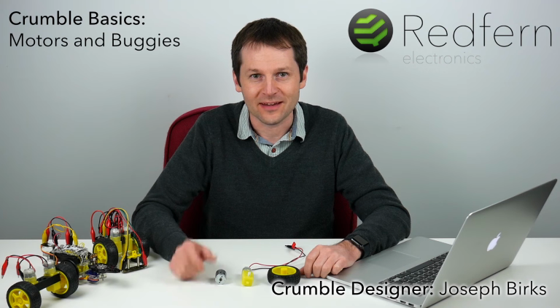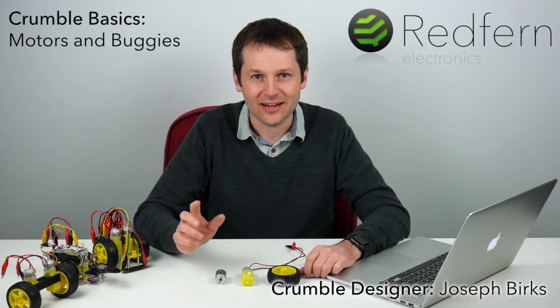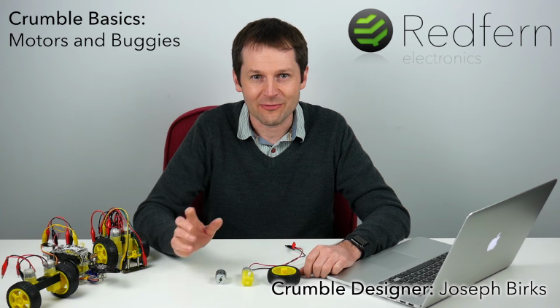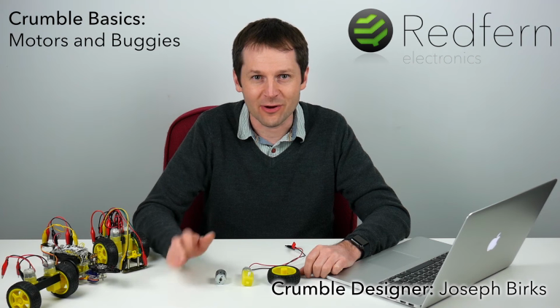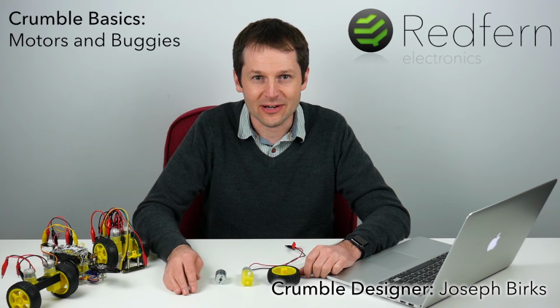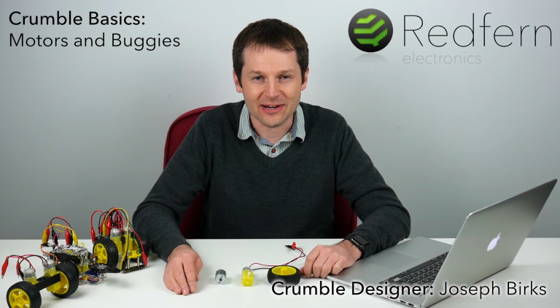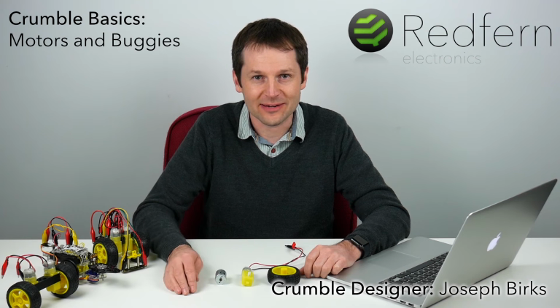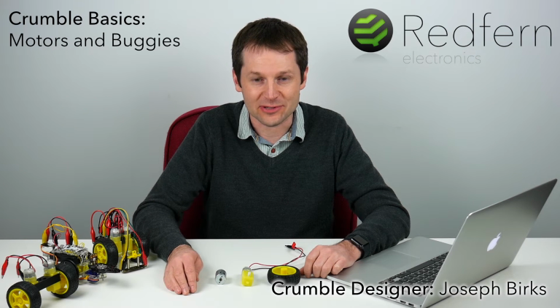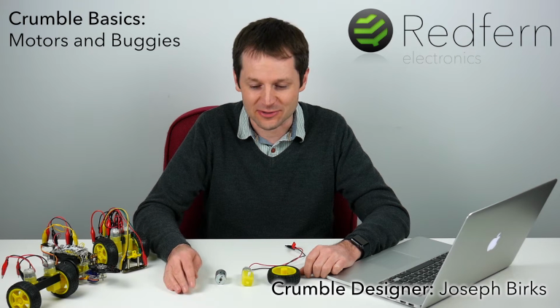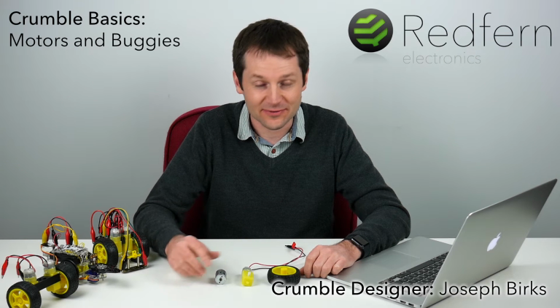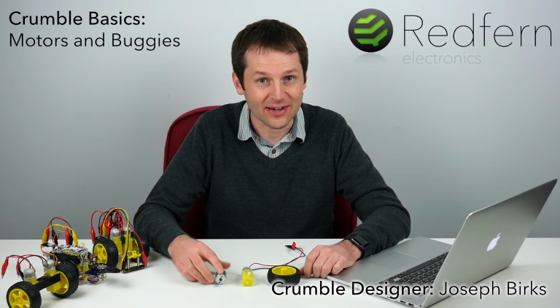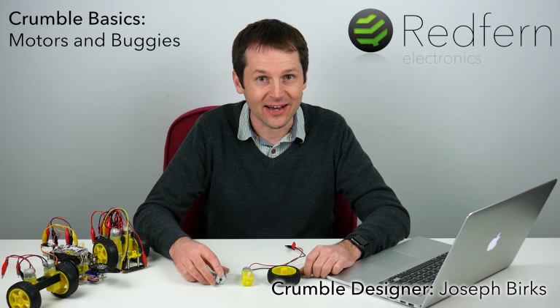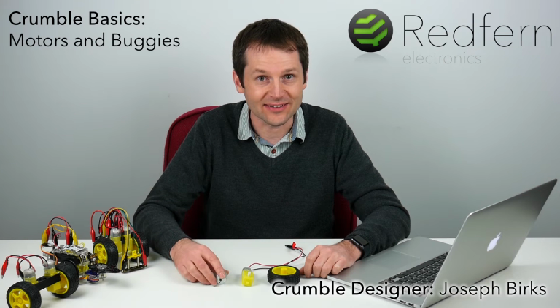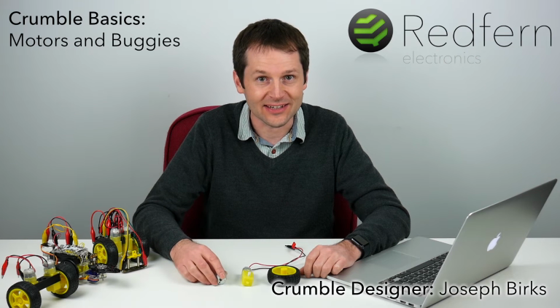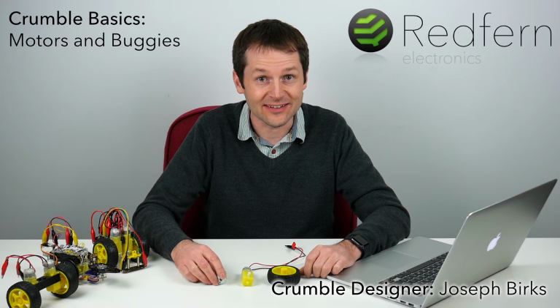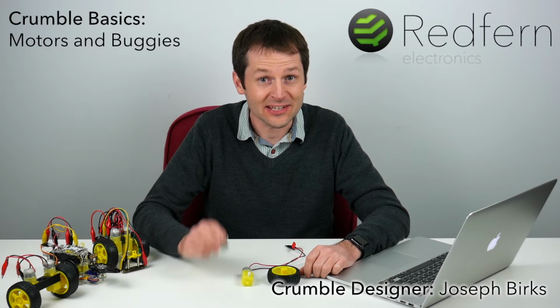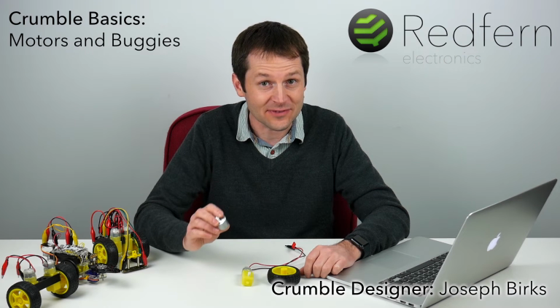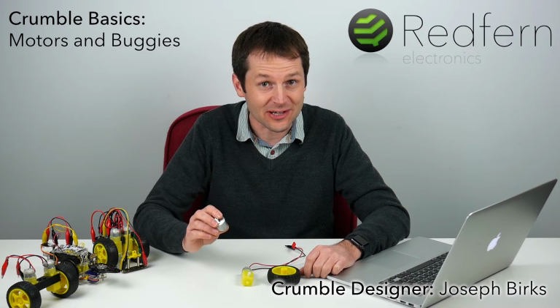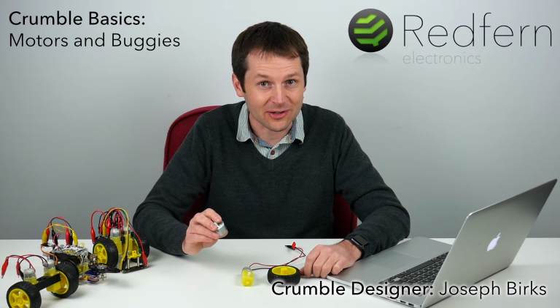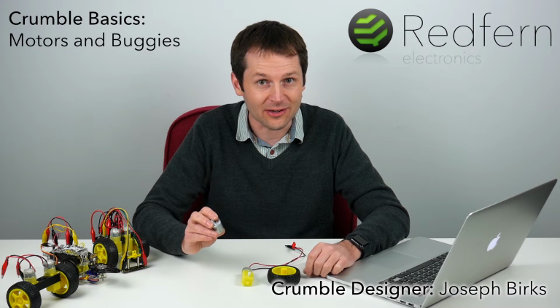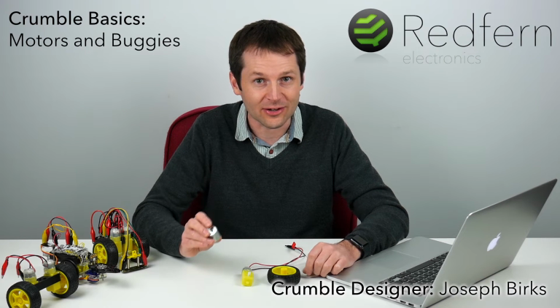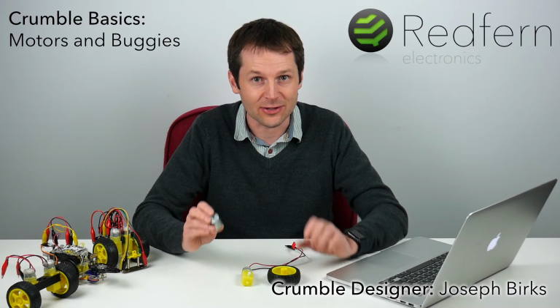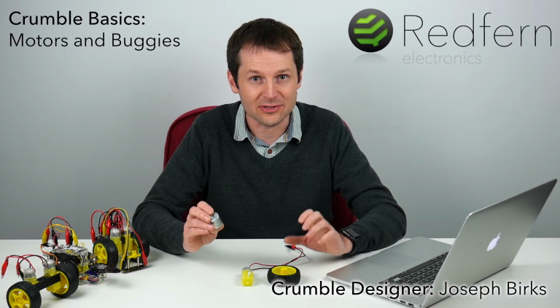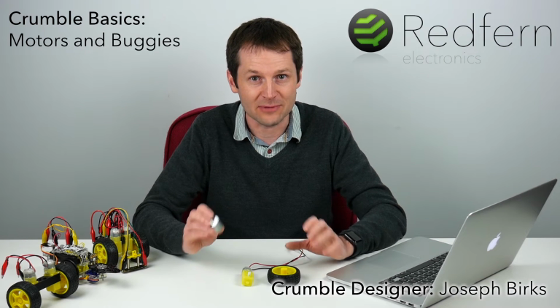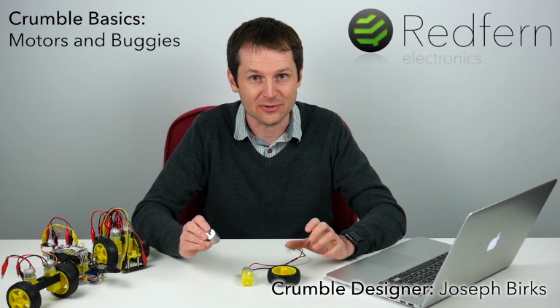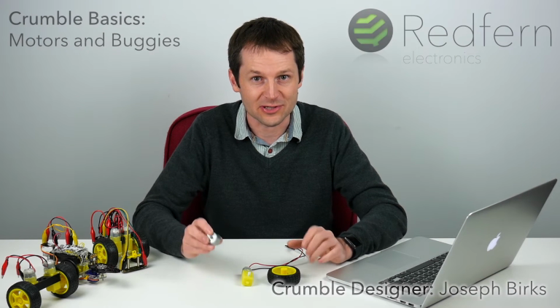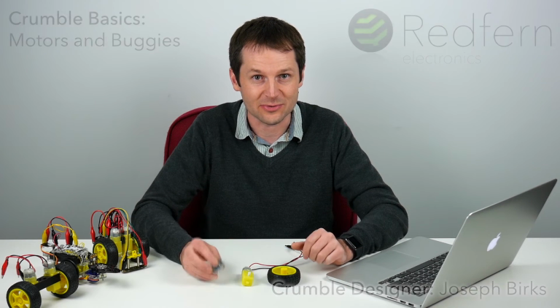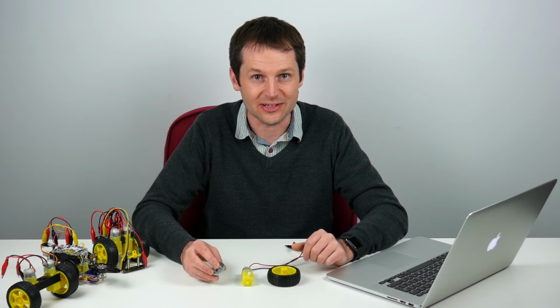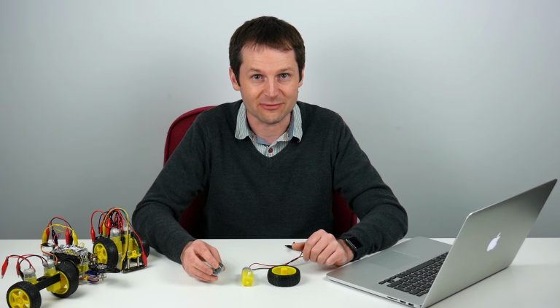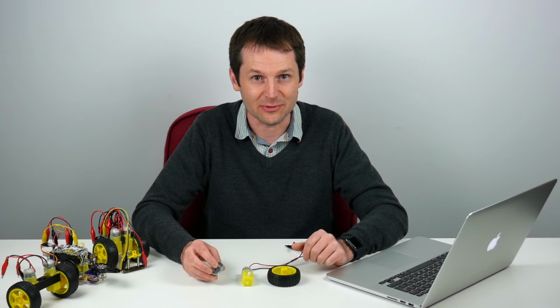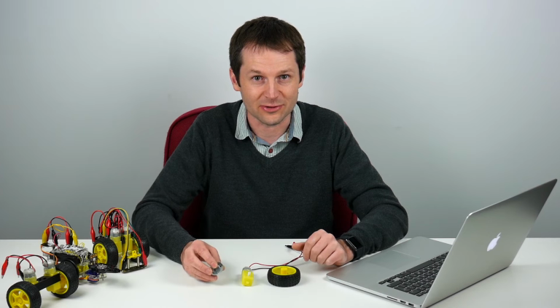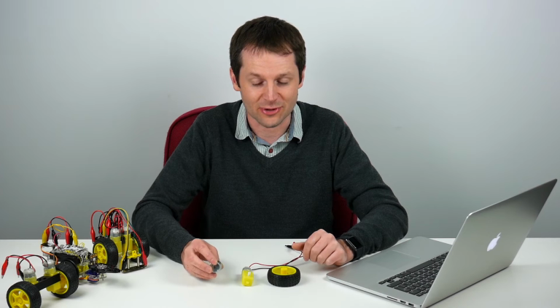Hi everyone, my name is Joseph and in this video we're going to look at using motors with the Crumble controller.